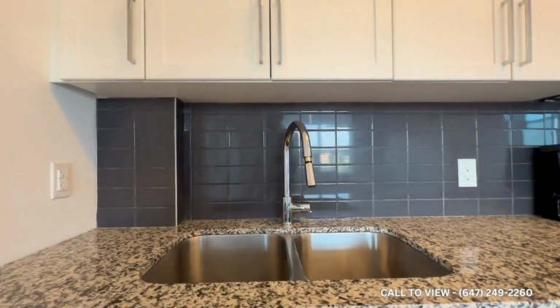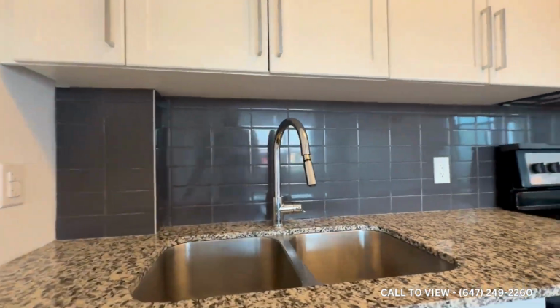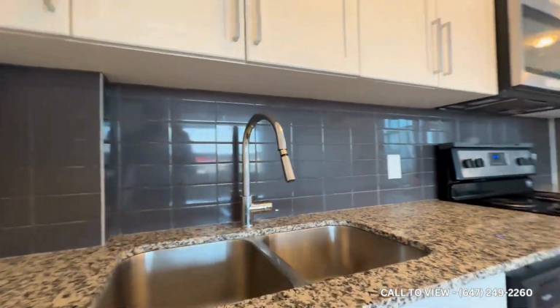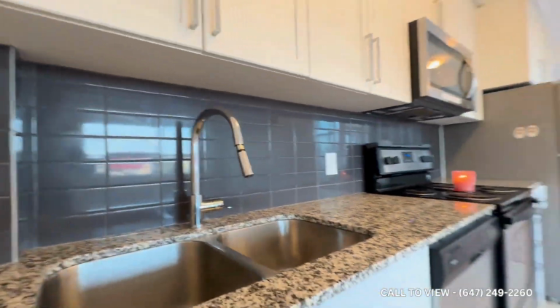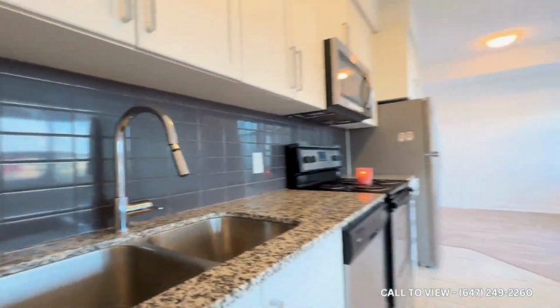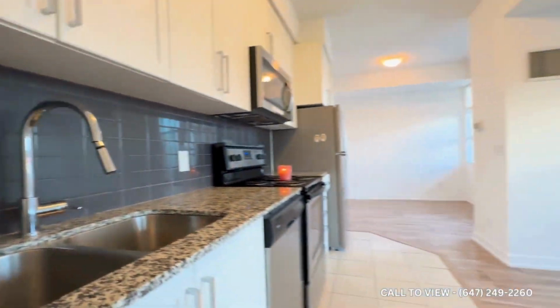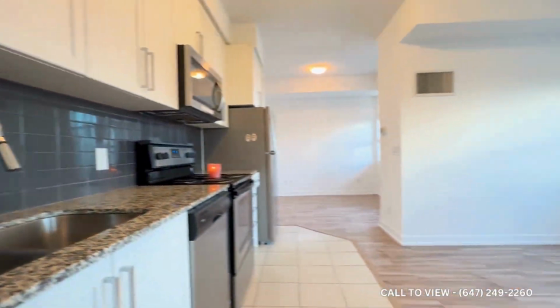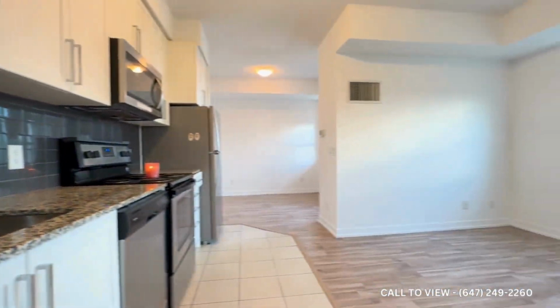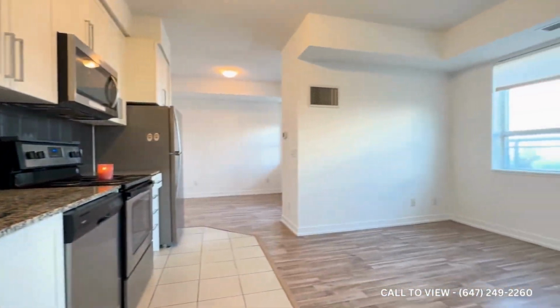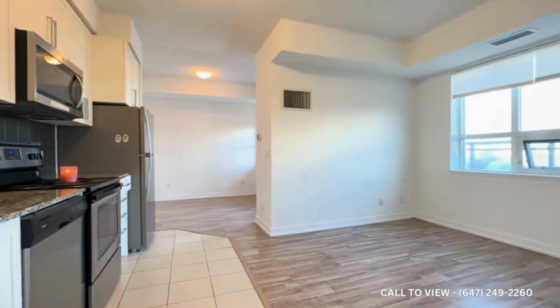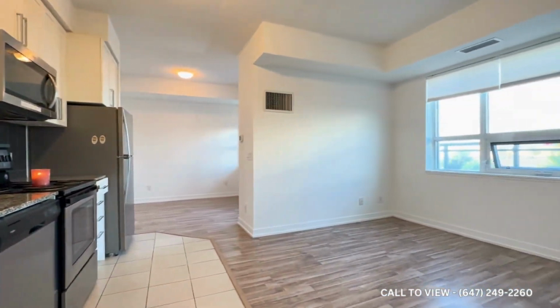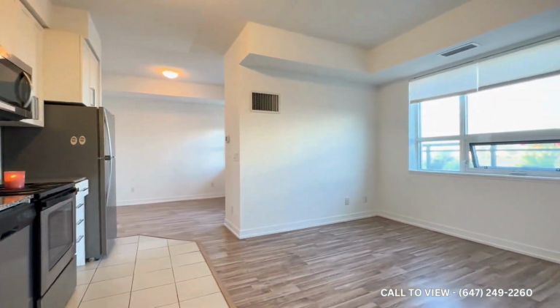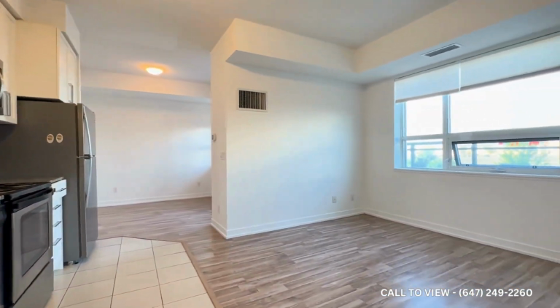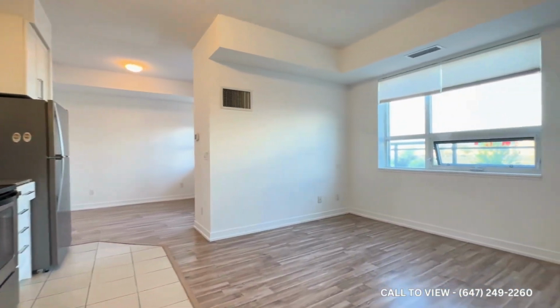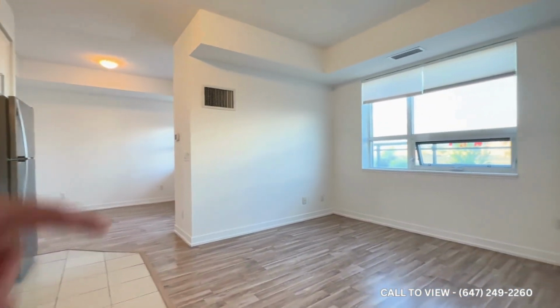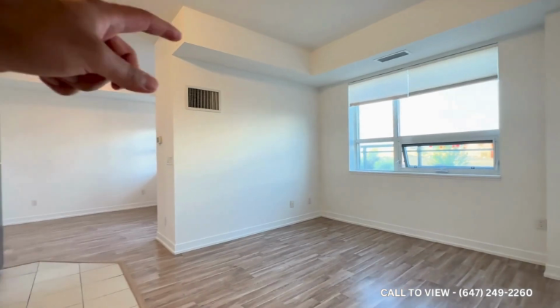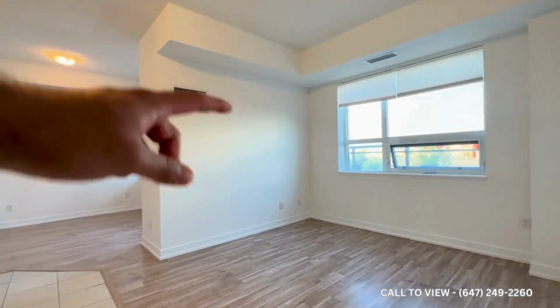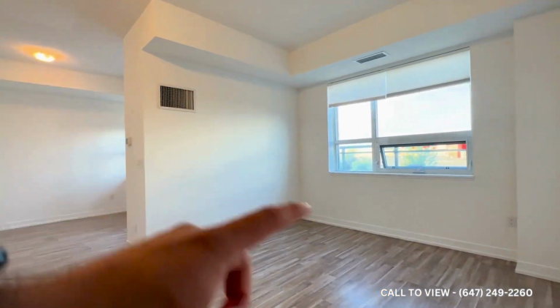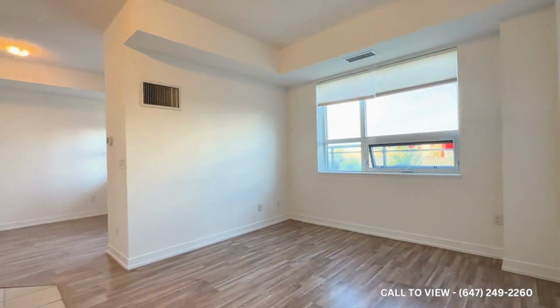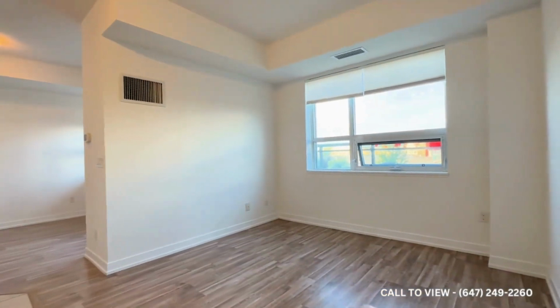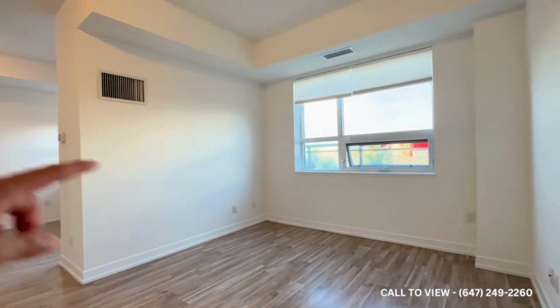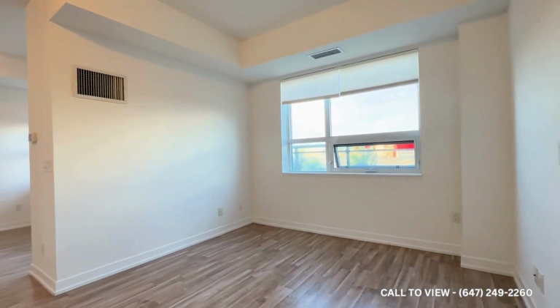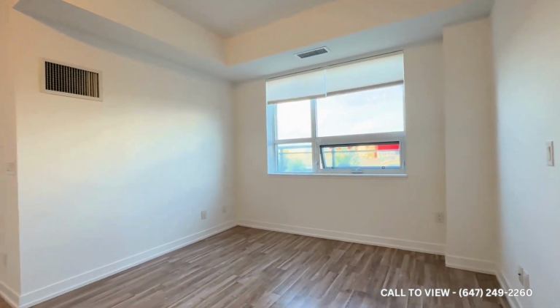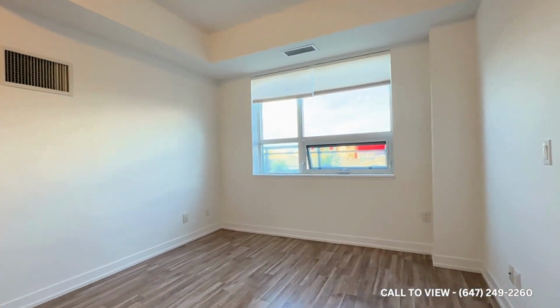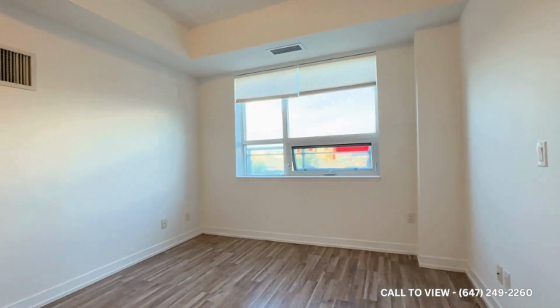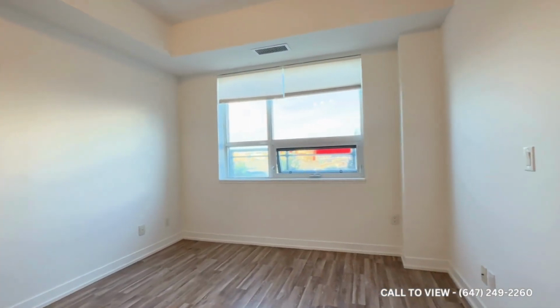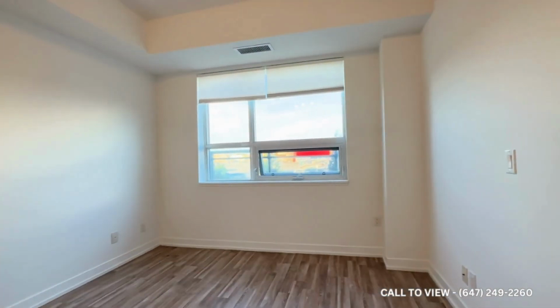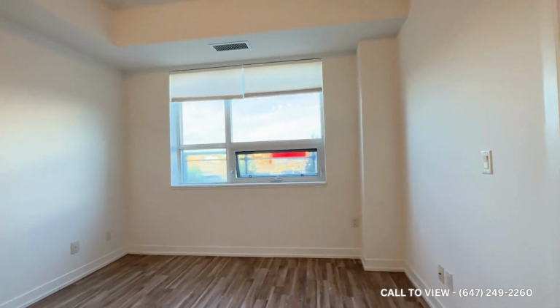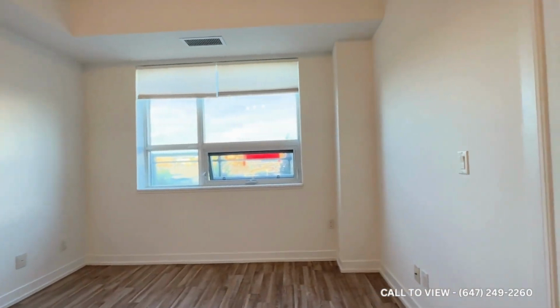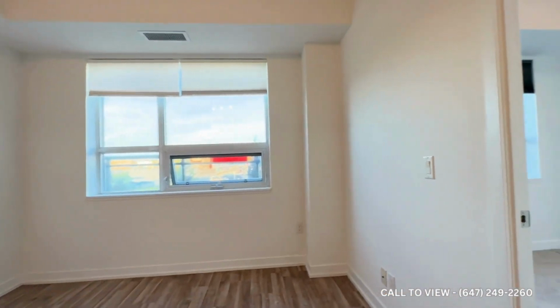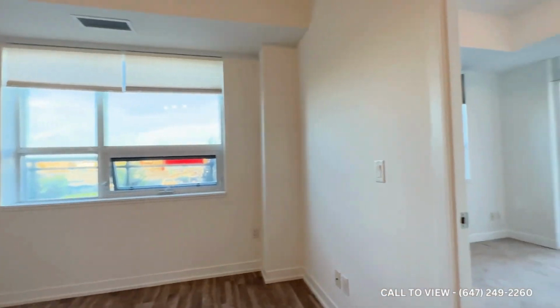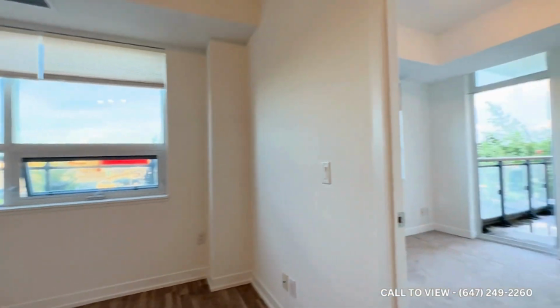Over here you have your main living area. You can put a TV on the wall, an L-shaped sectional, with tons of natural light pouring in.